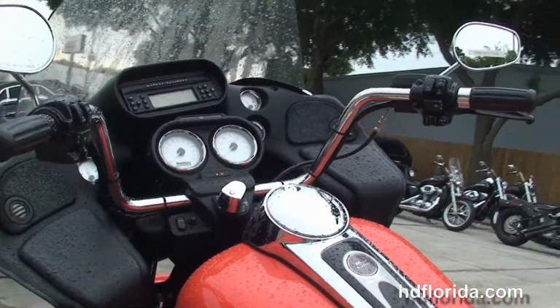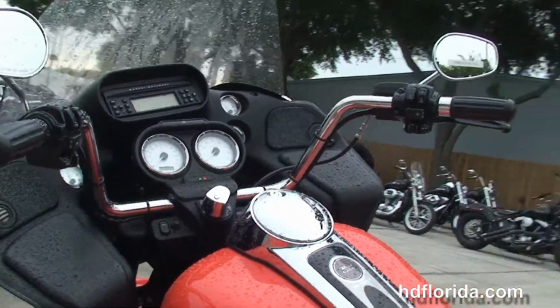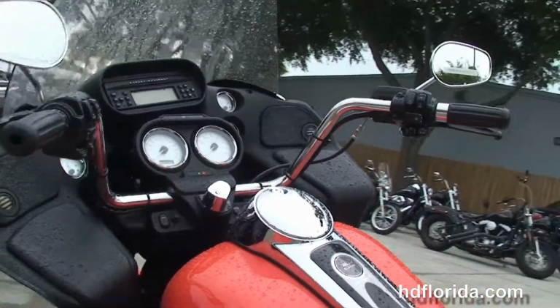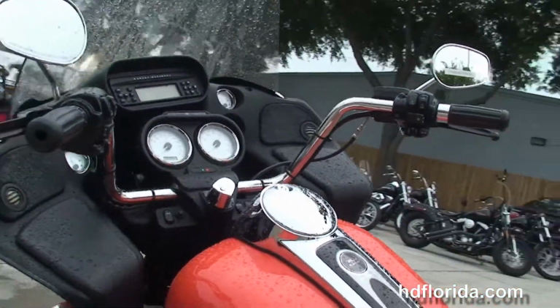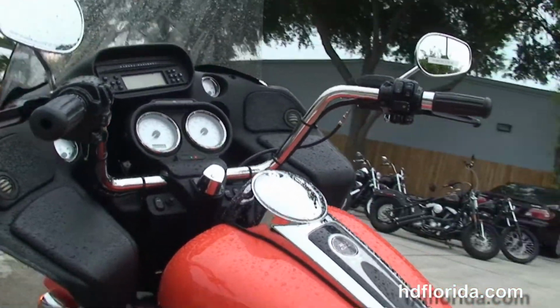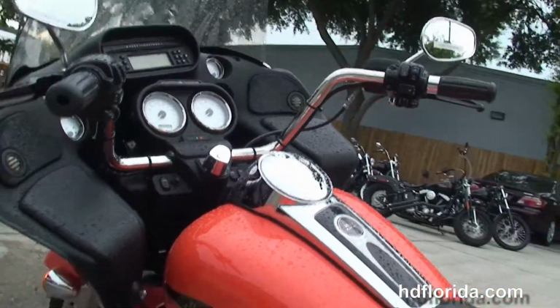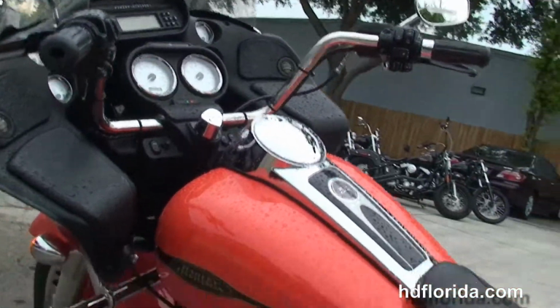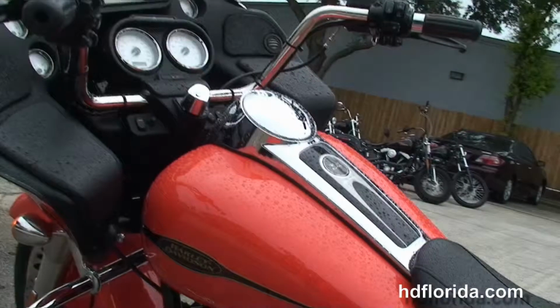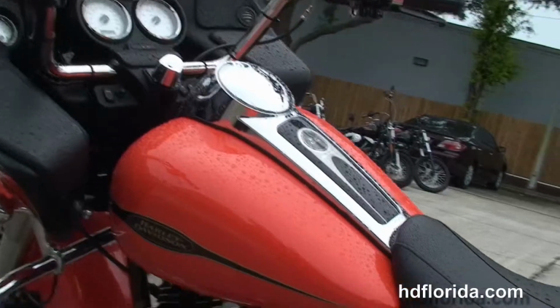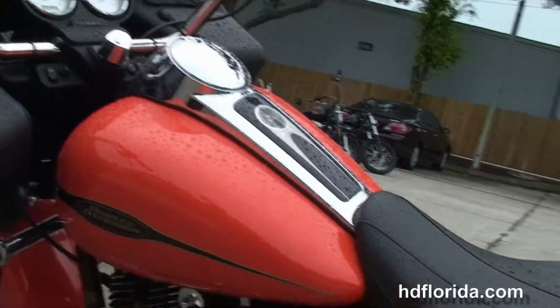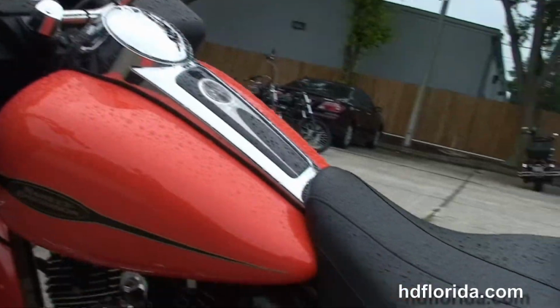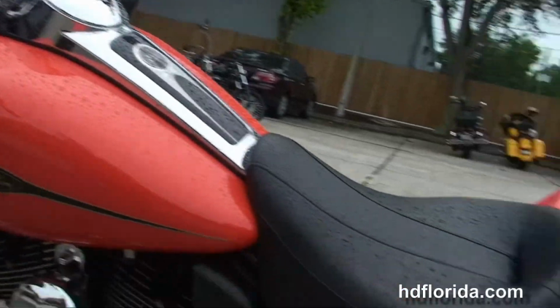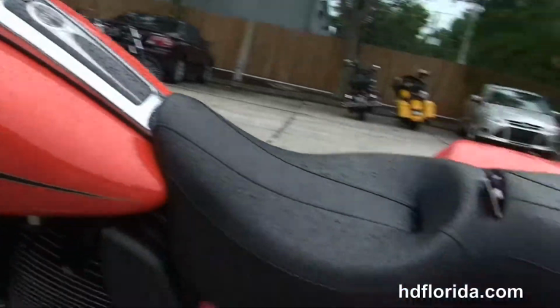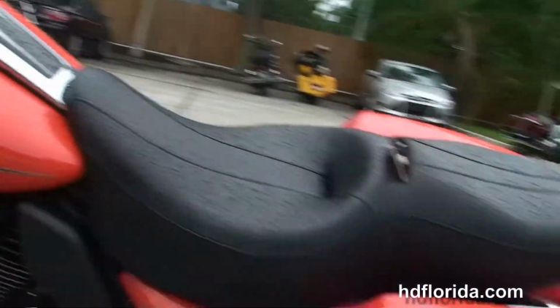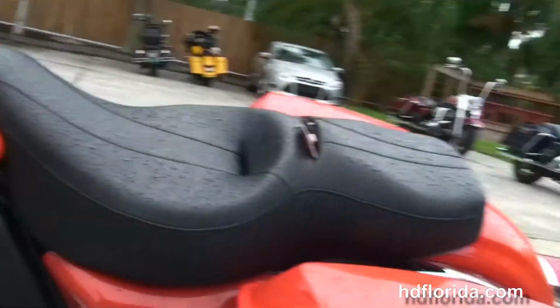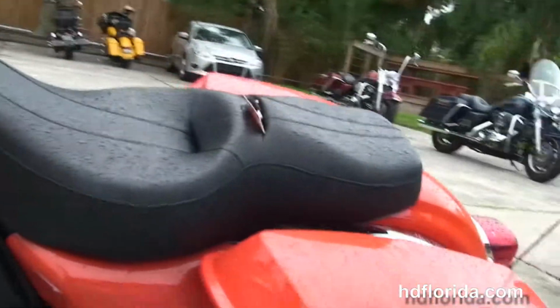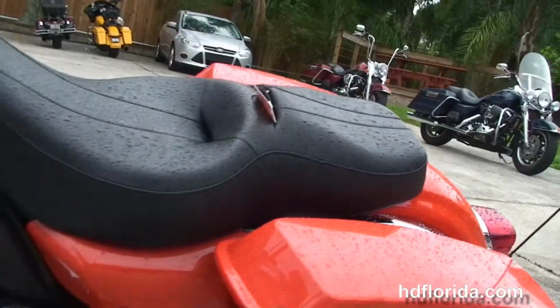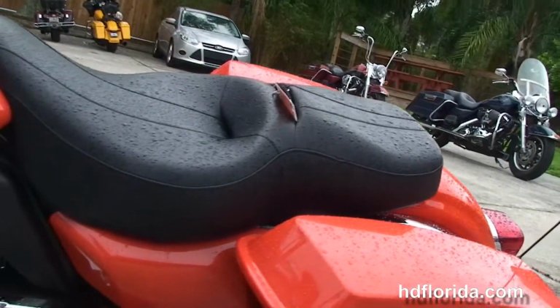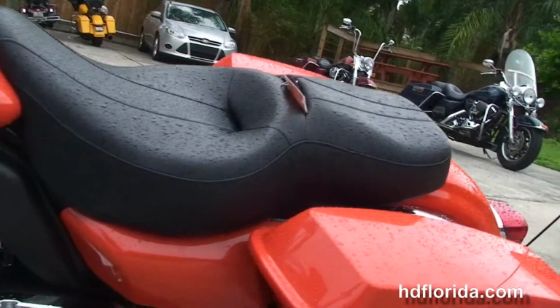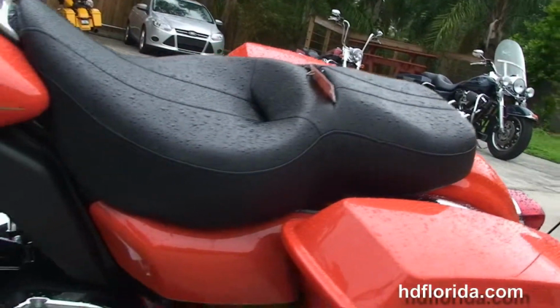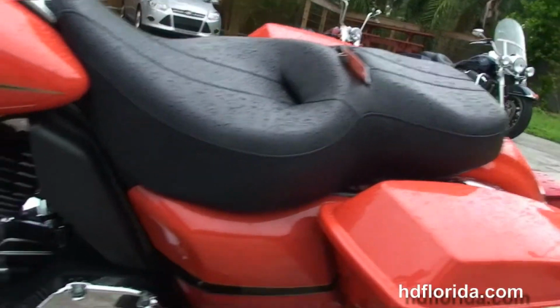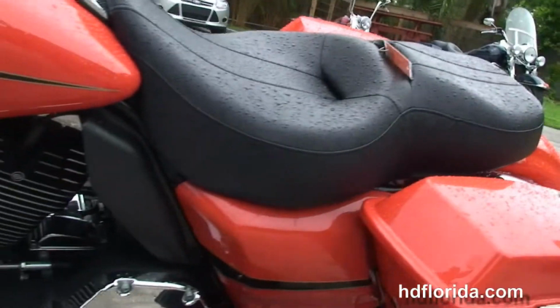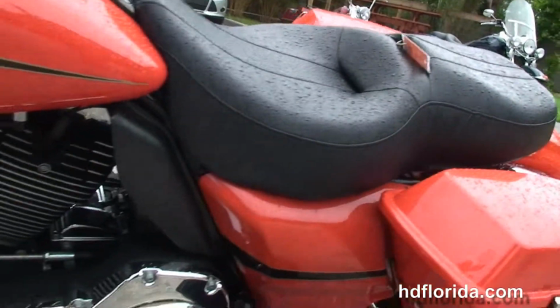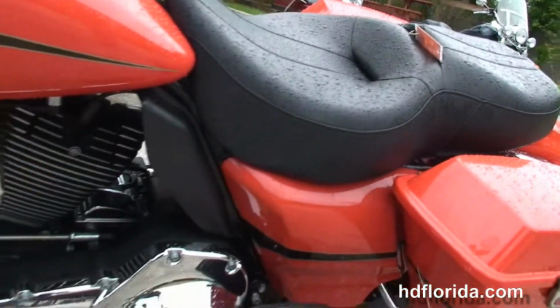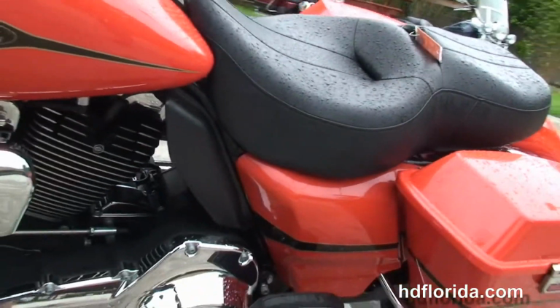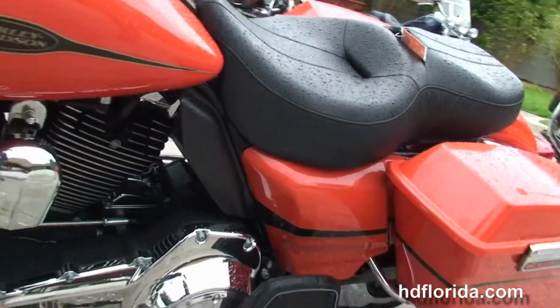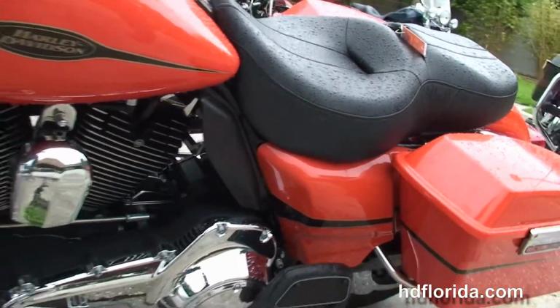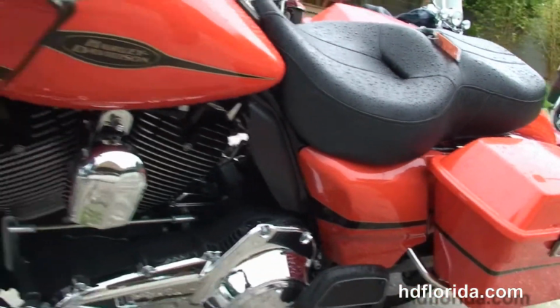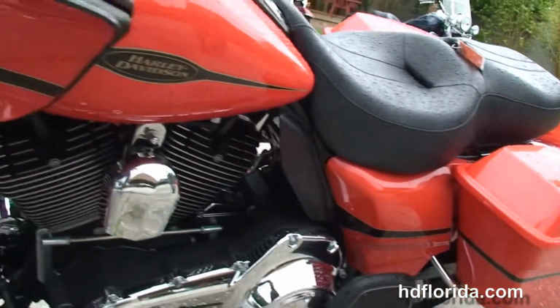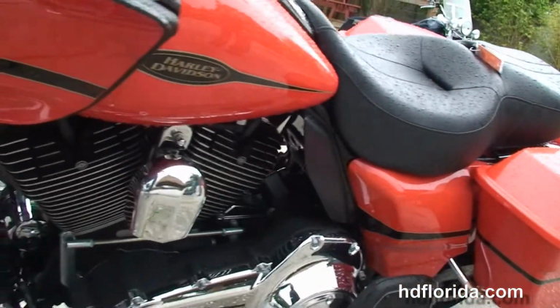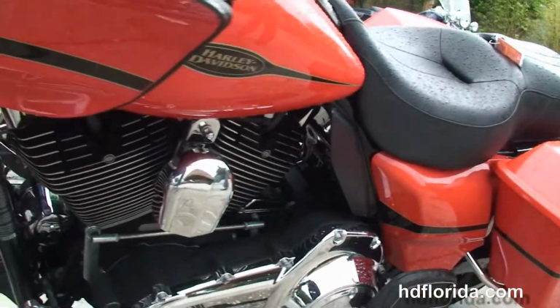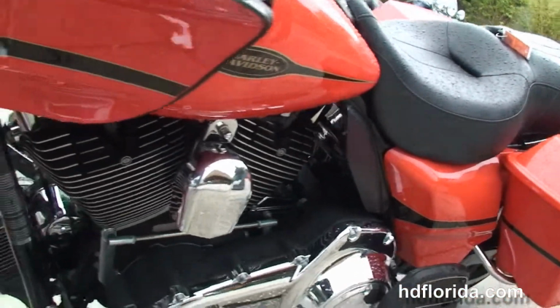It's also got the upgraded Harley-Davidson speakers, the factory AM-FM CD player, and an auxiliary port for your MP3 player.